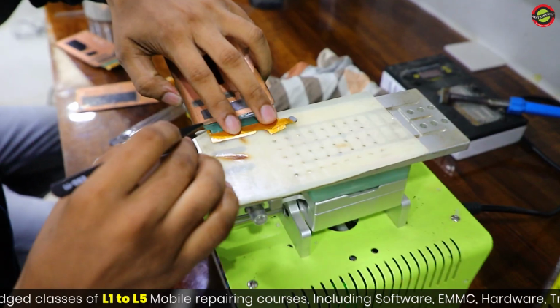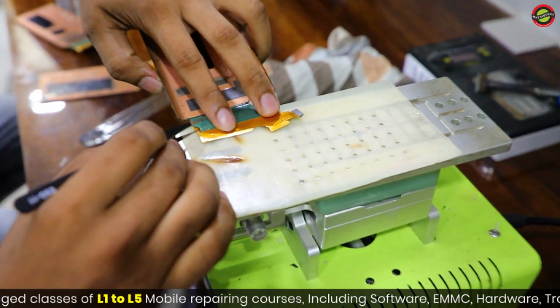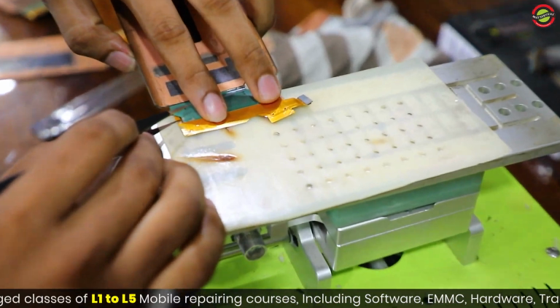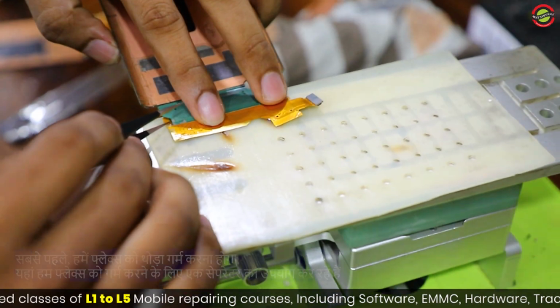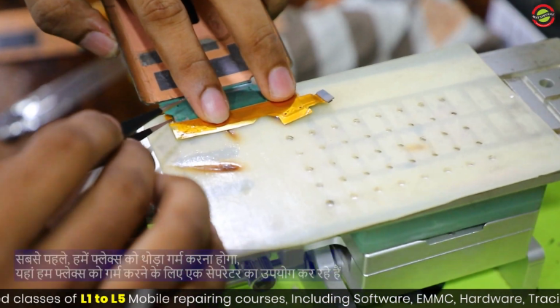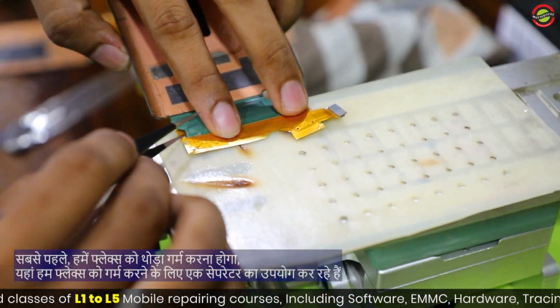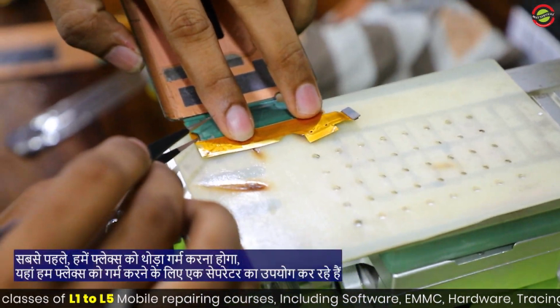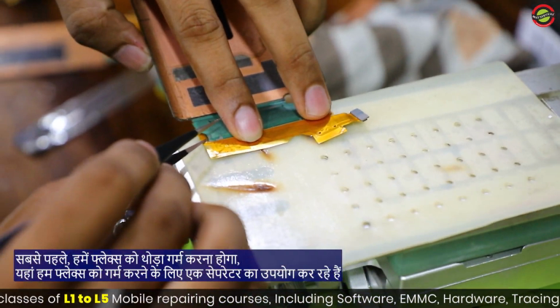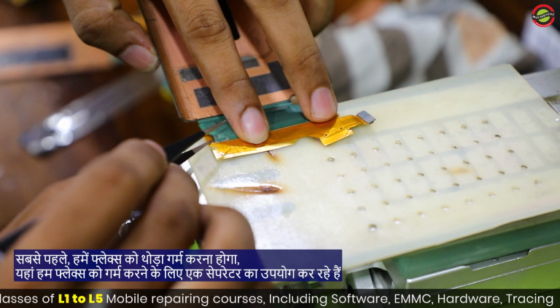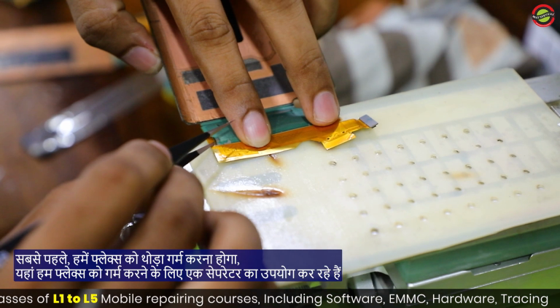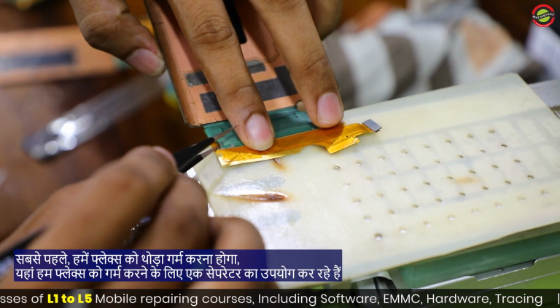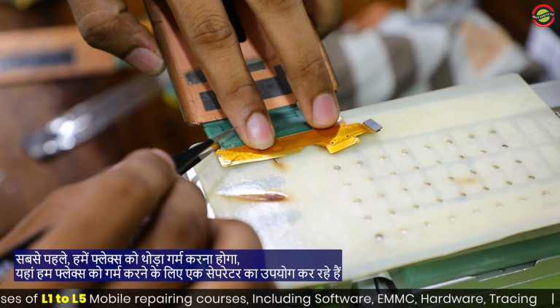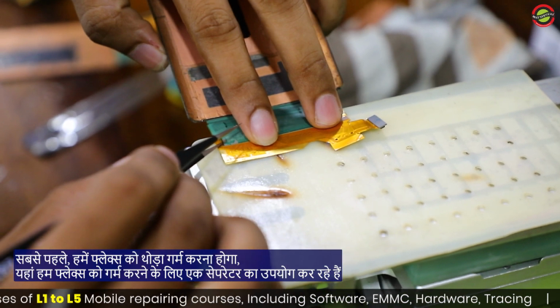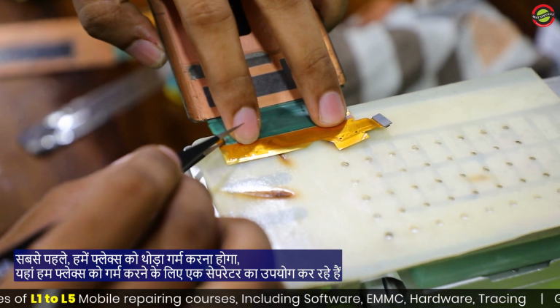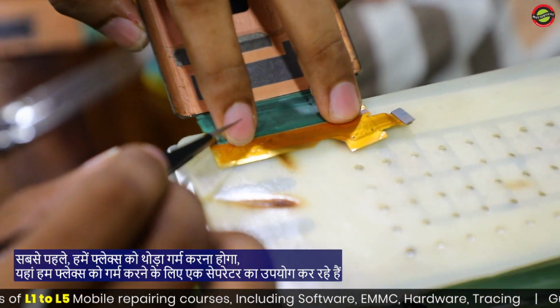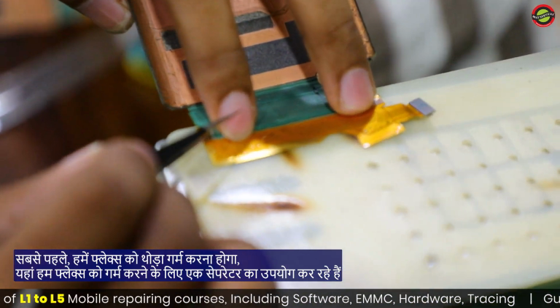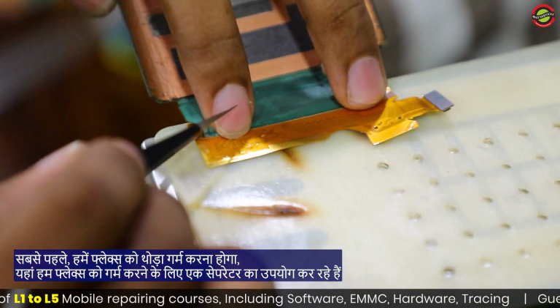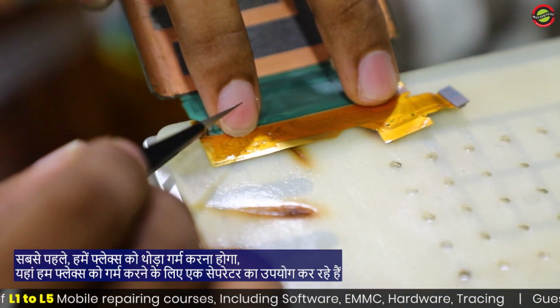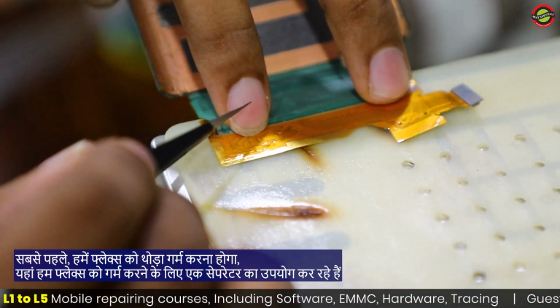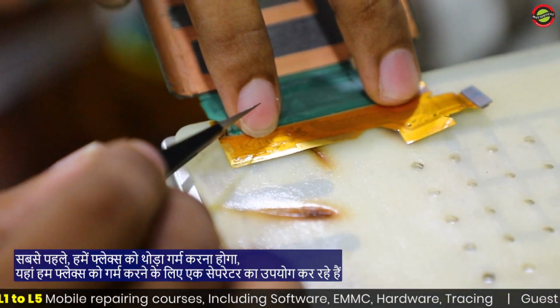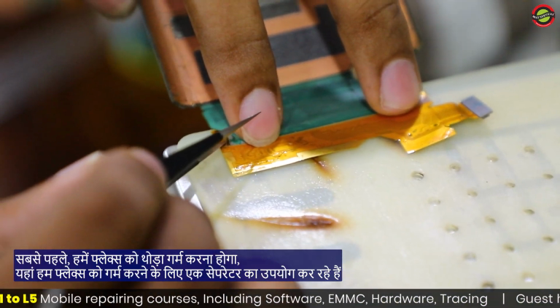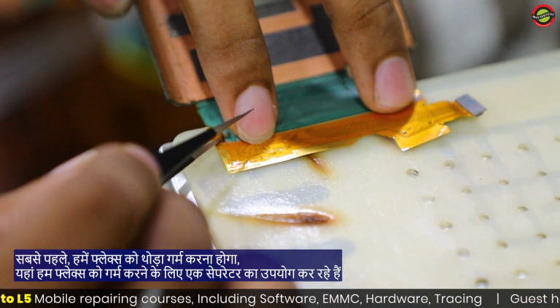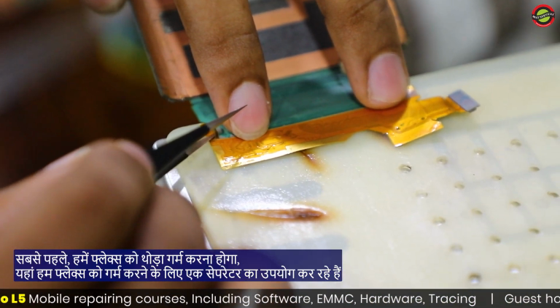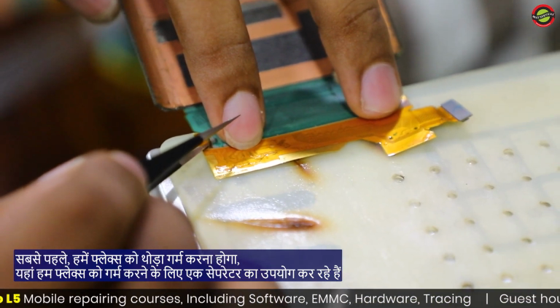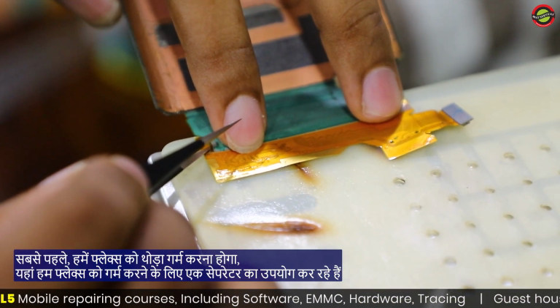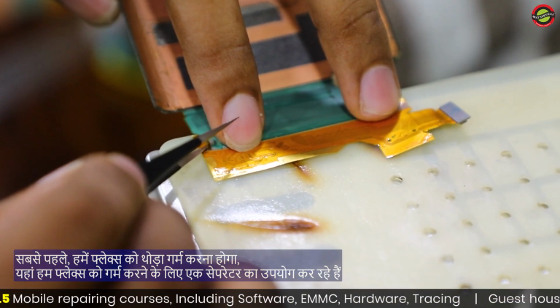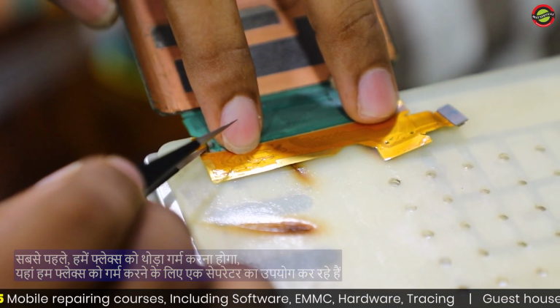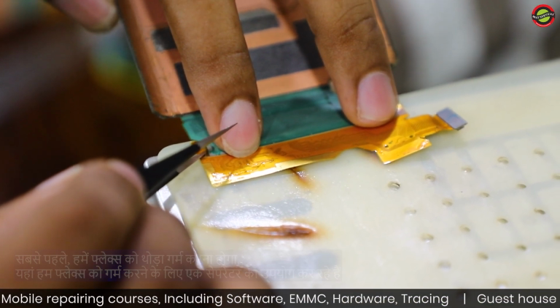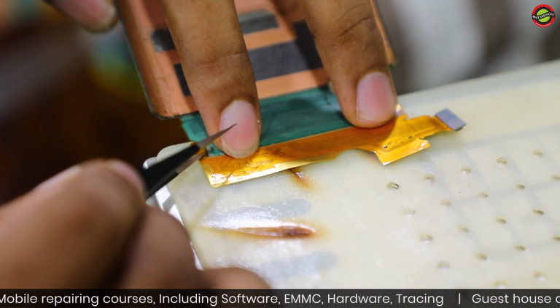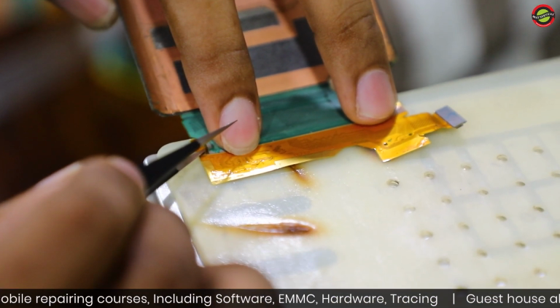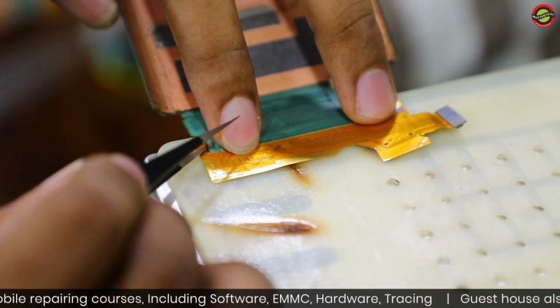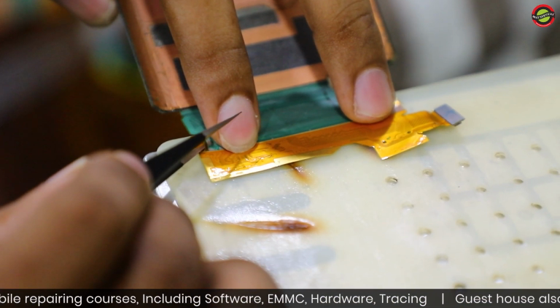First of all, we have to heat up the flex a little bit. Here we are using a separator to heat the flex.